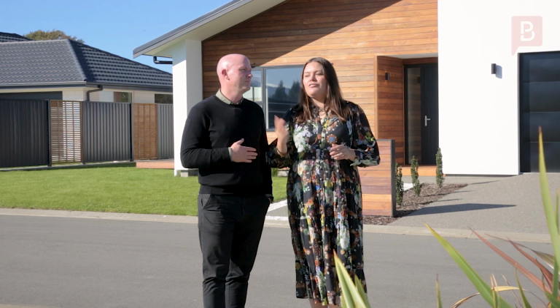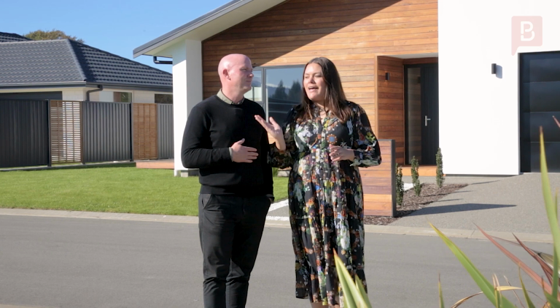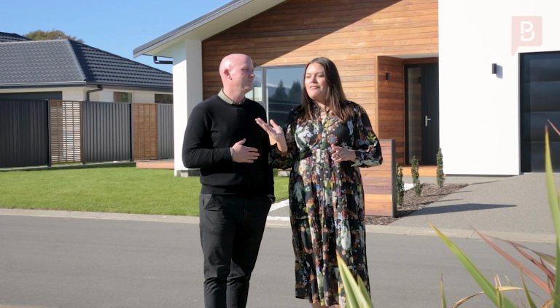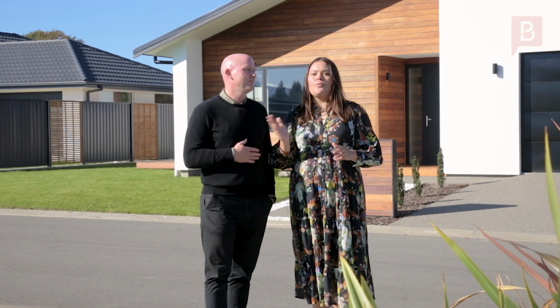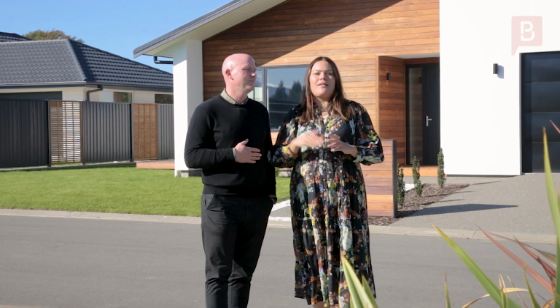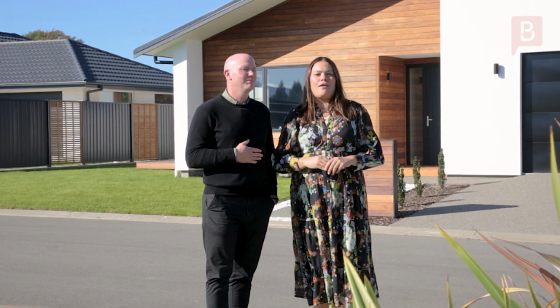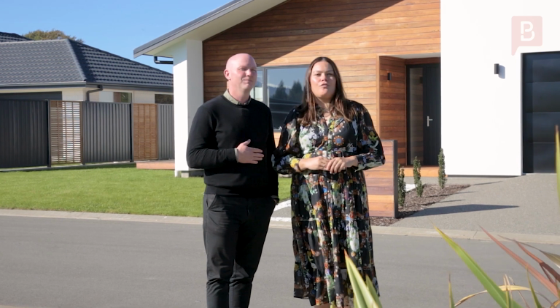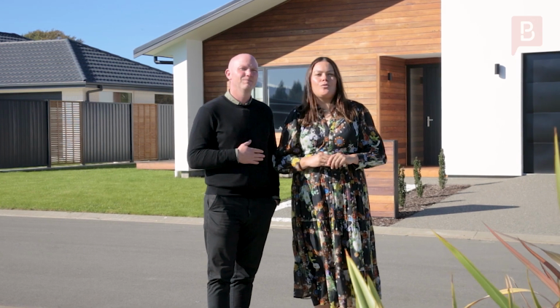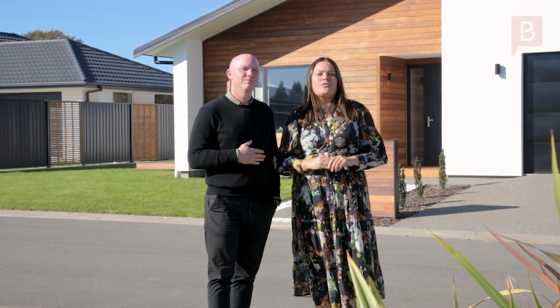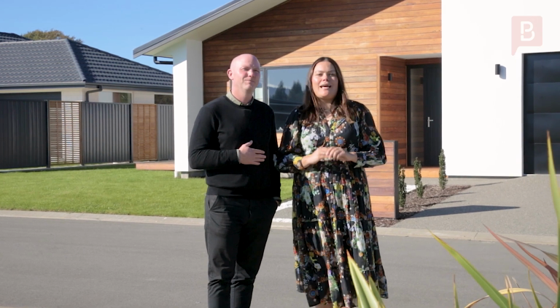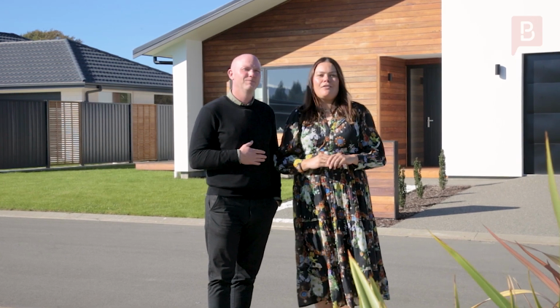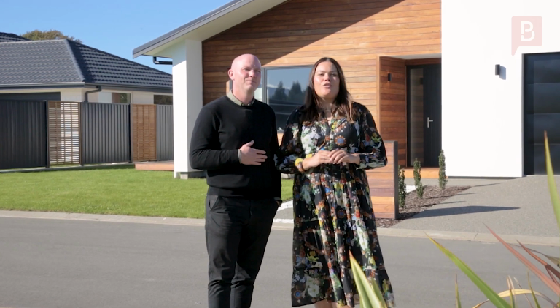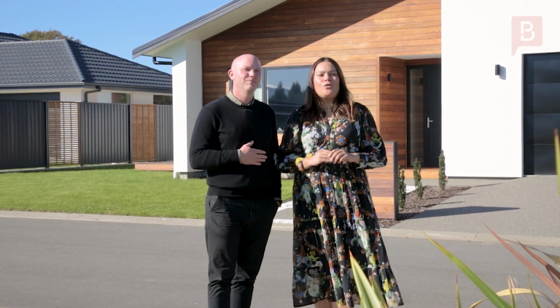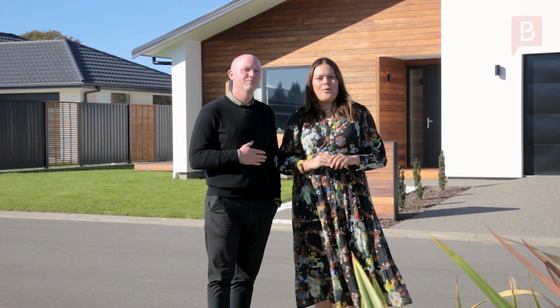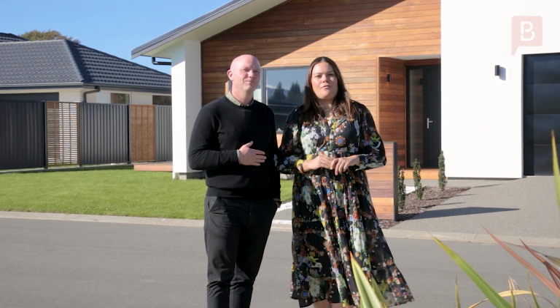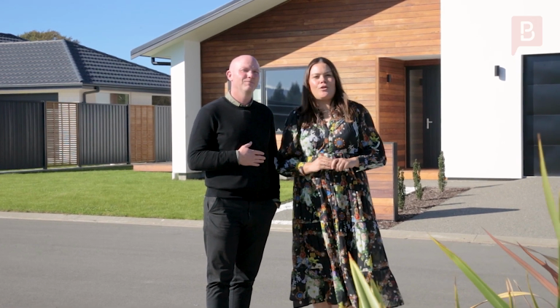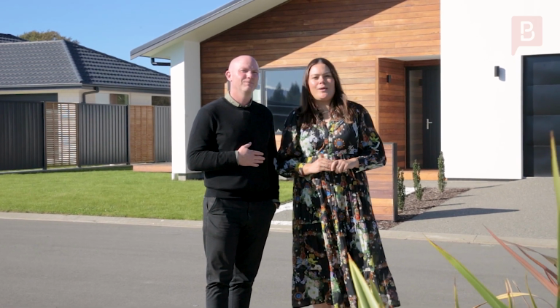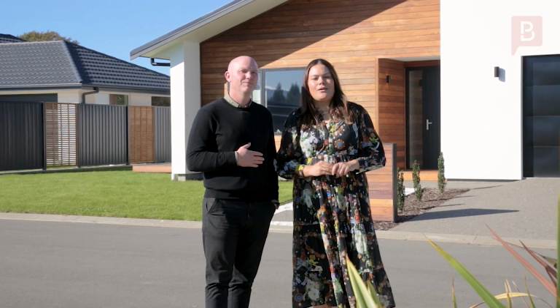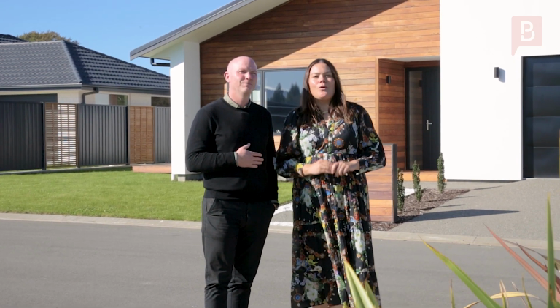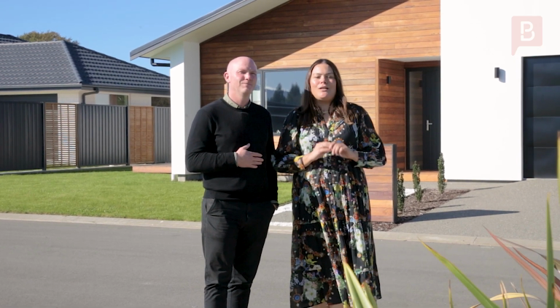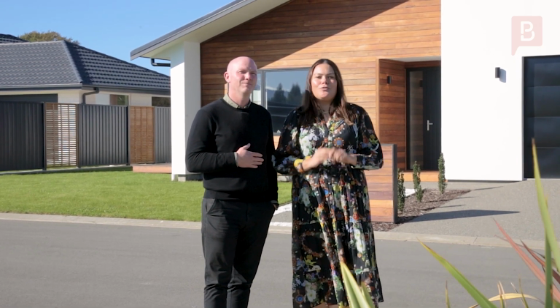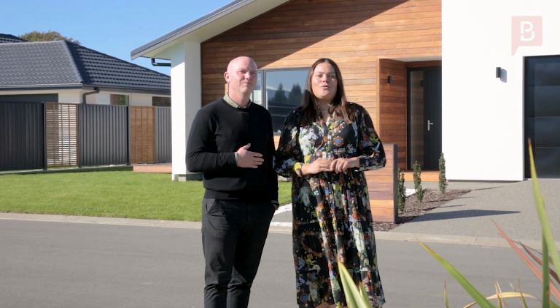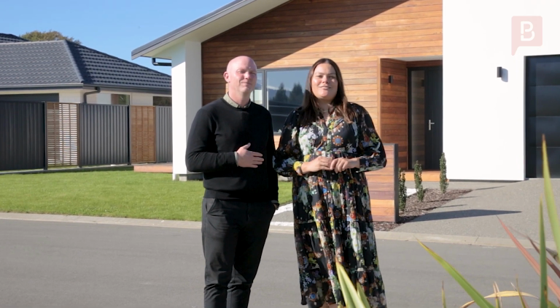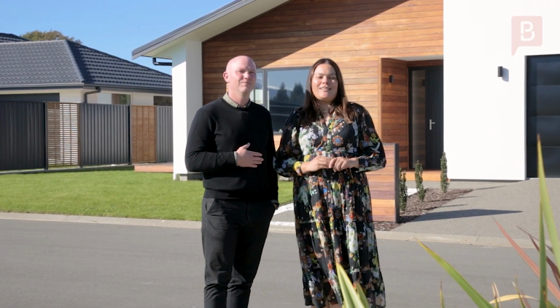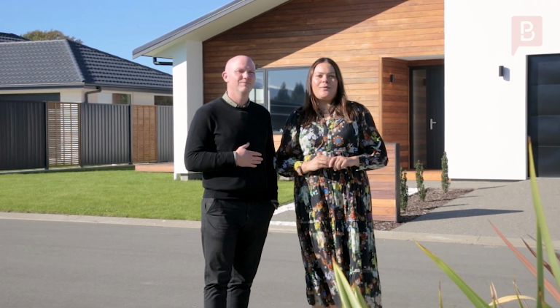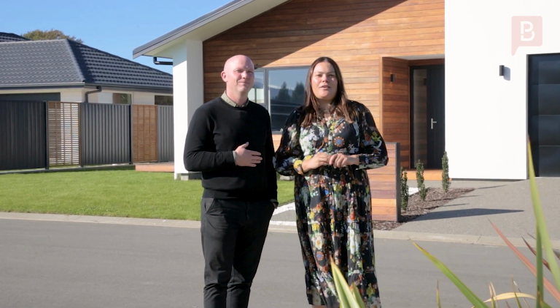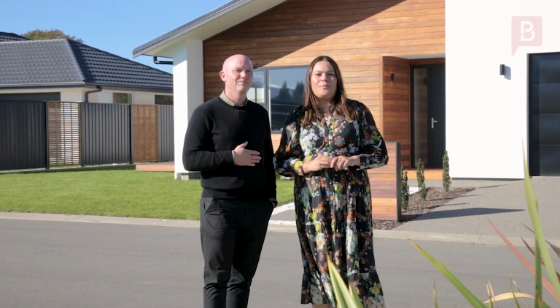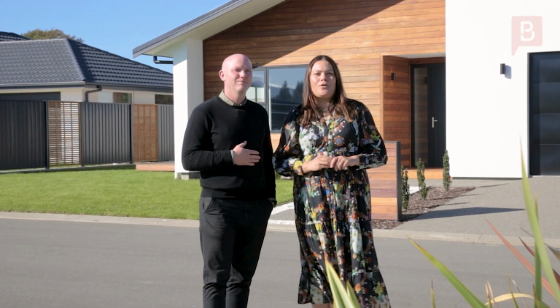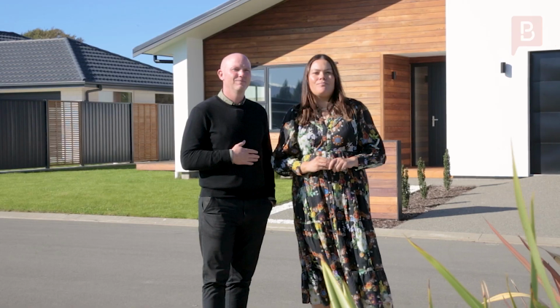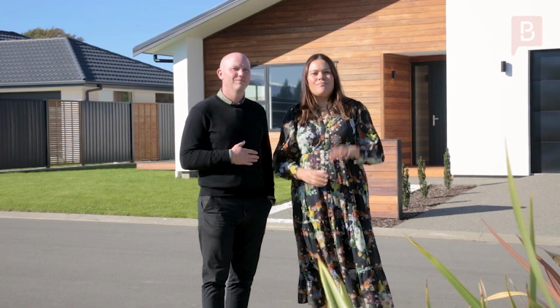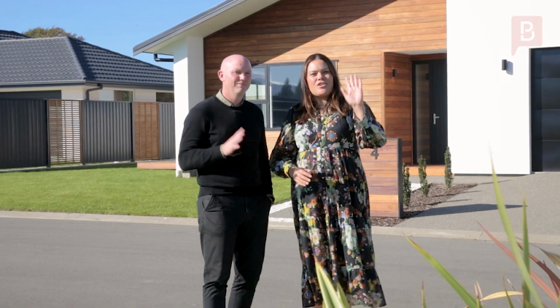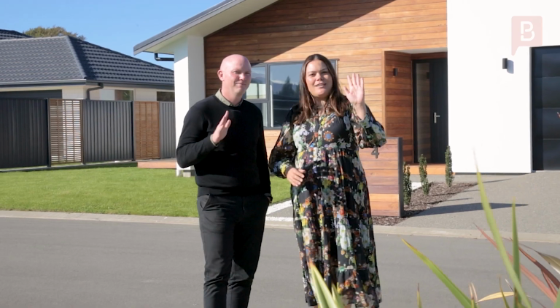Give Dave or myself a call today for your private viewing. We look forward to seeing you at the open home. Cheers.